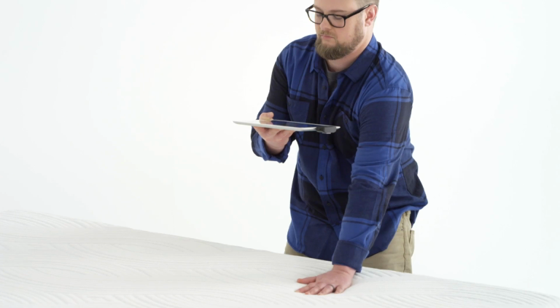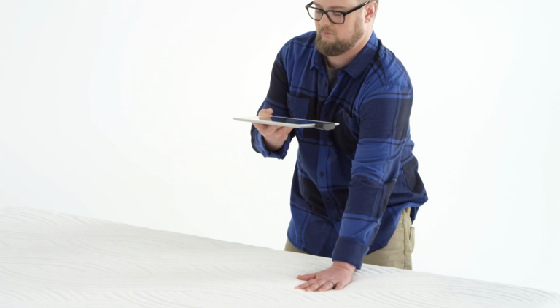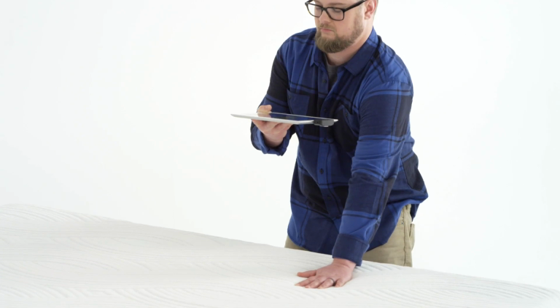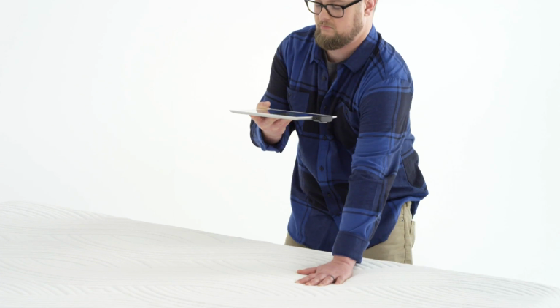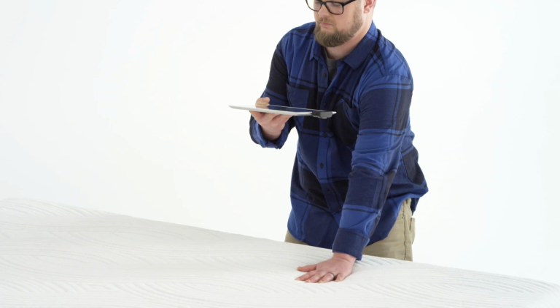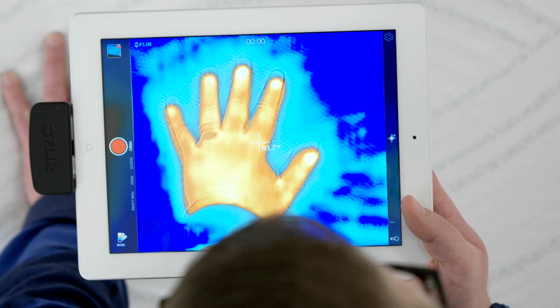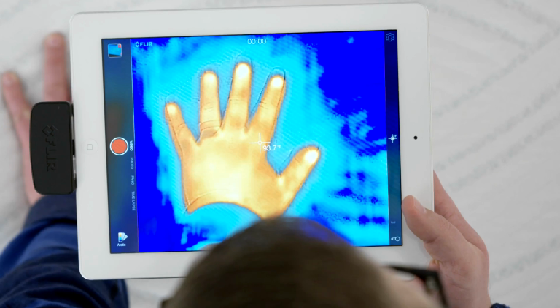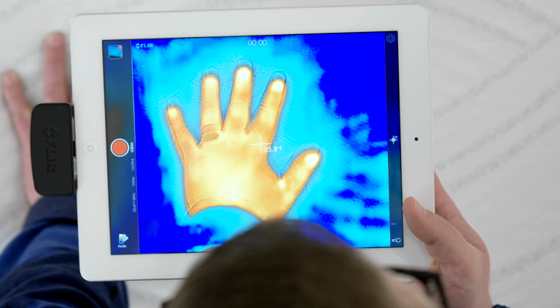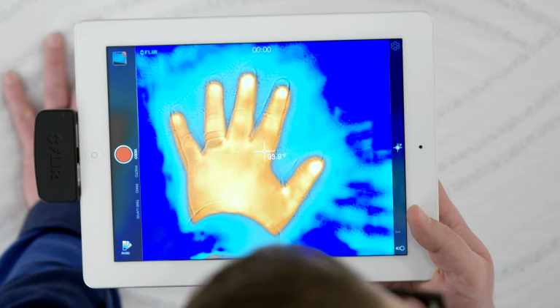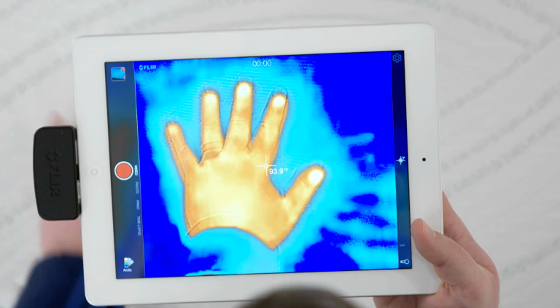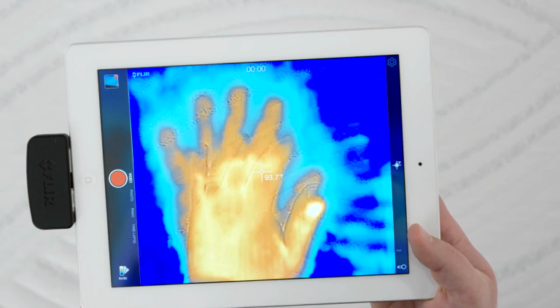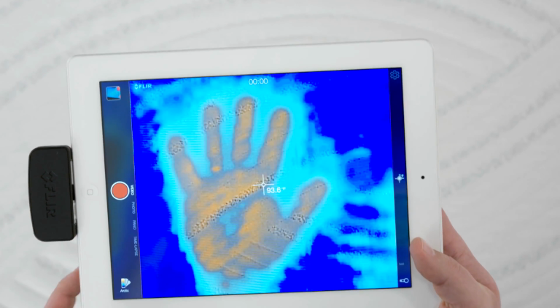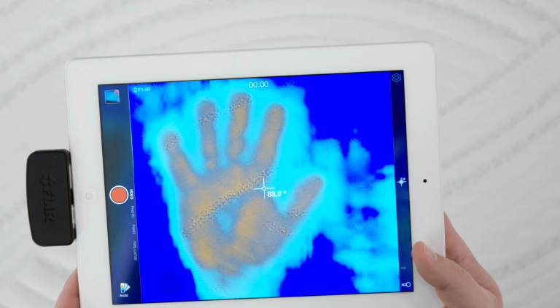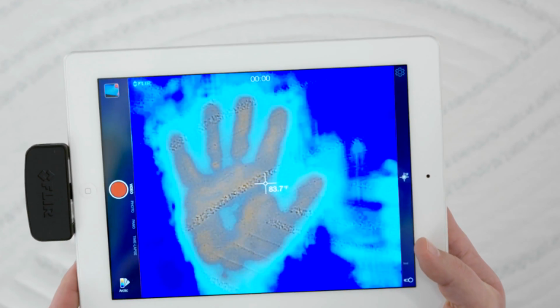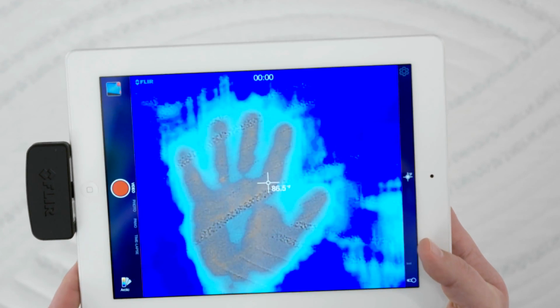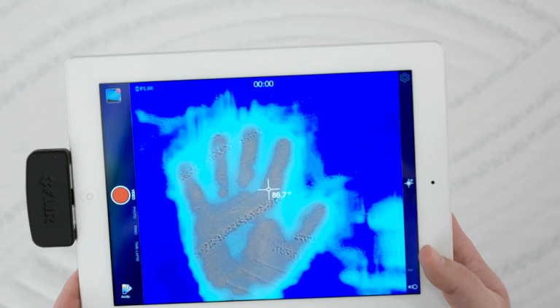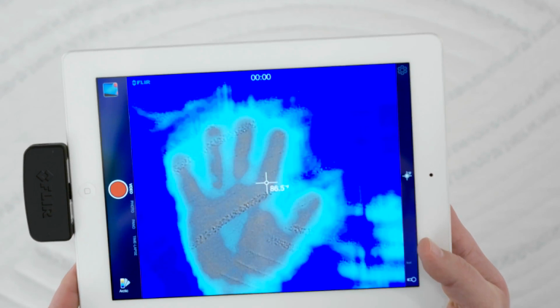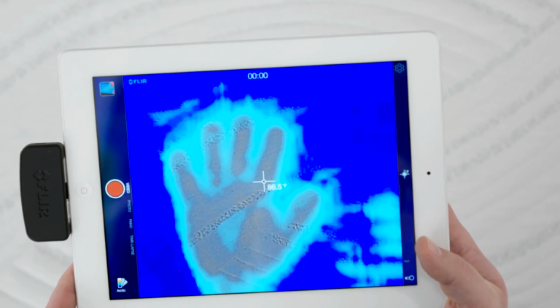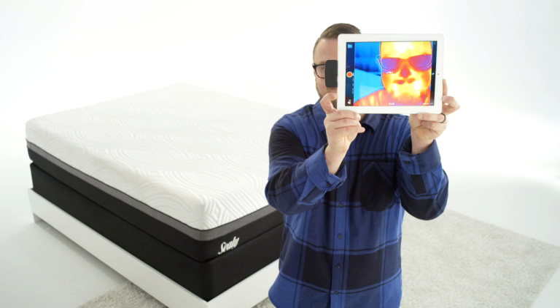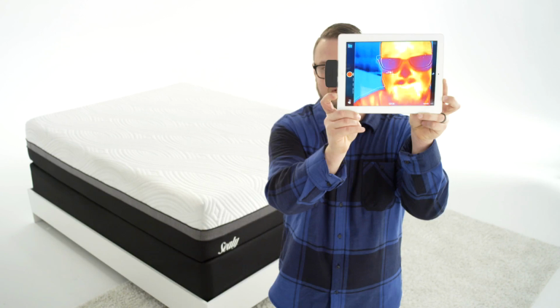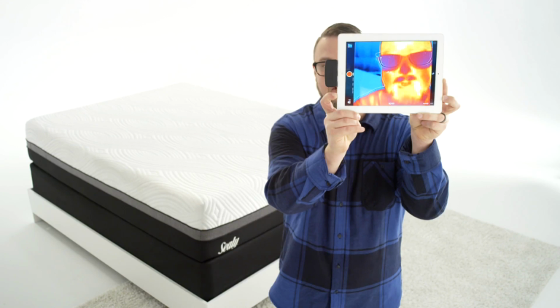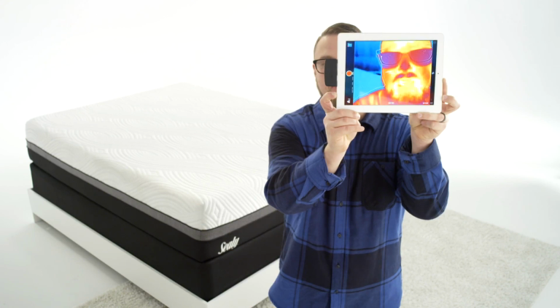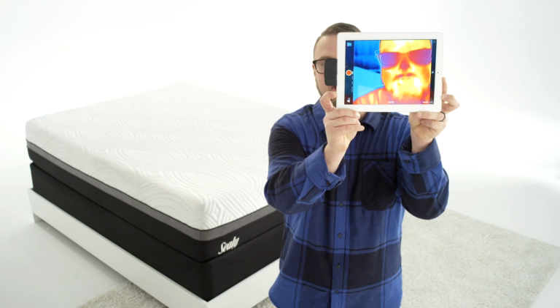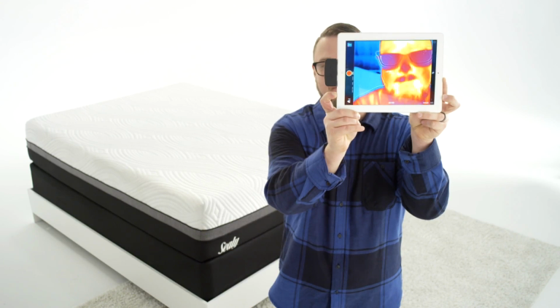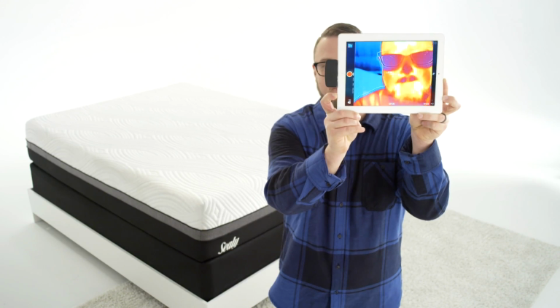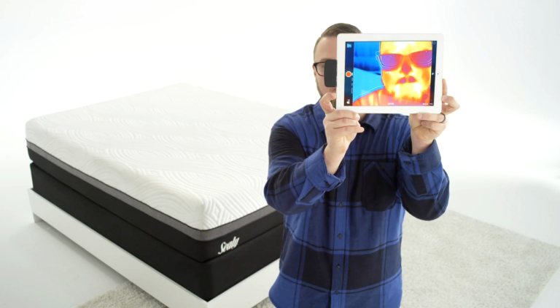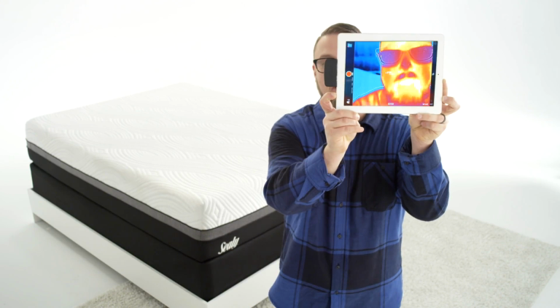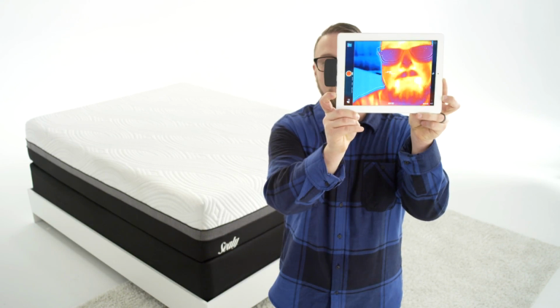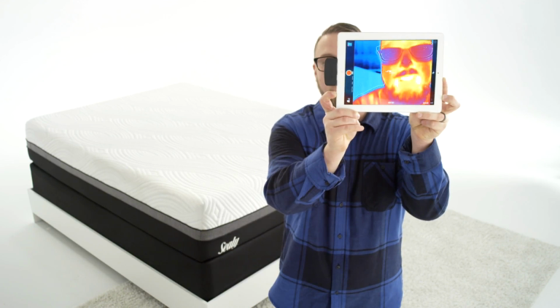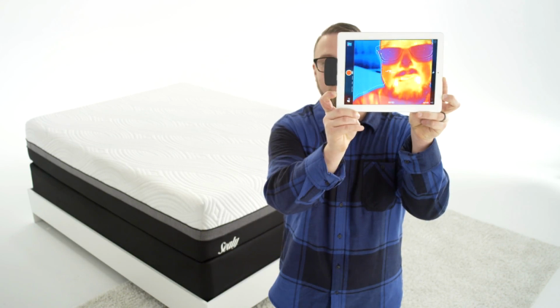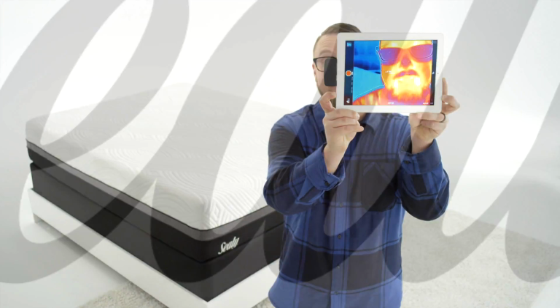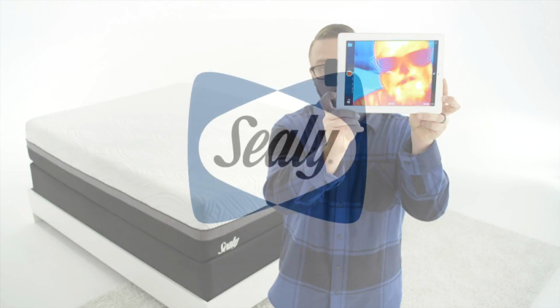So with Sealy, you have plenty of options for cool comfort. Sealy, proud supporter of you.